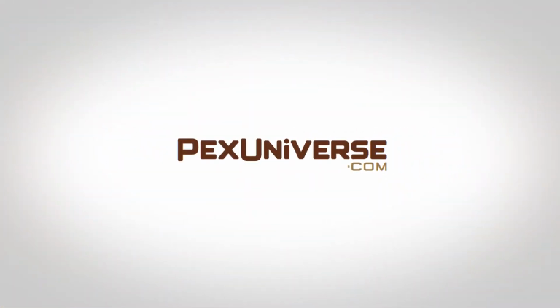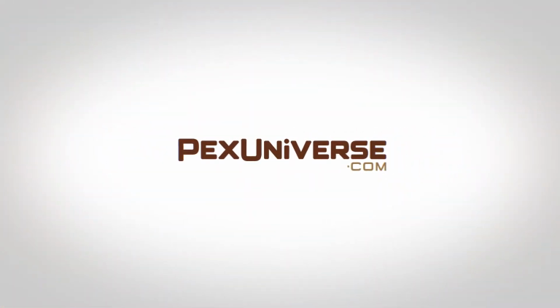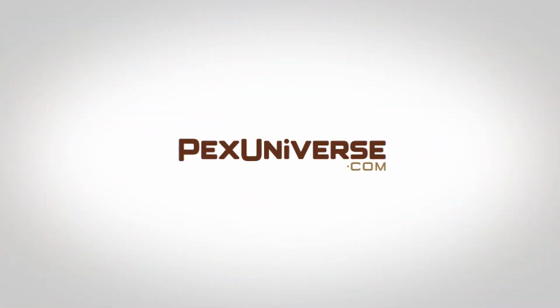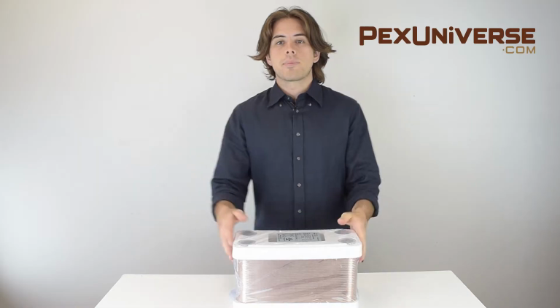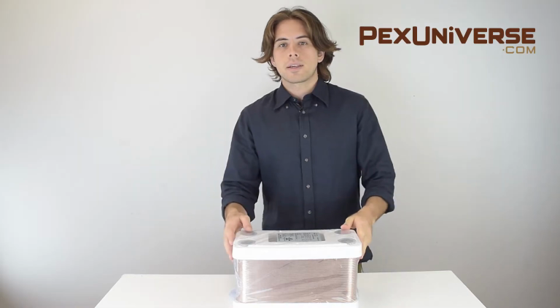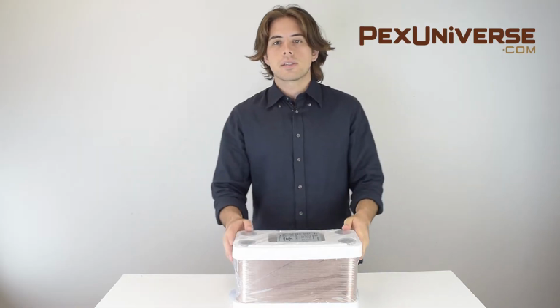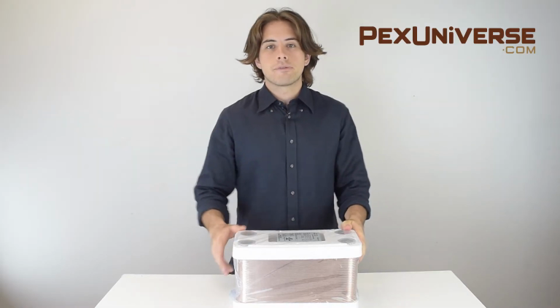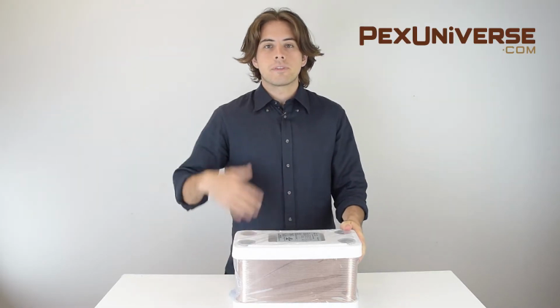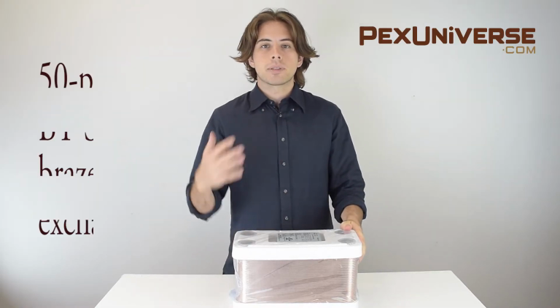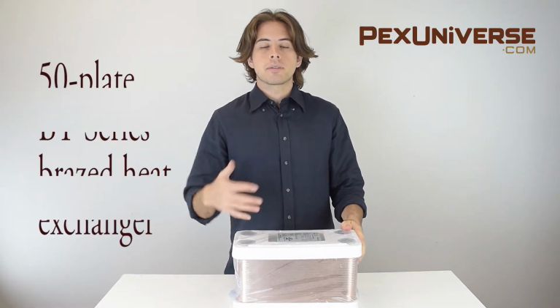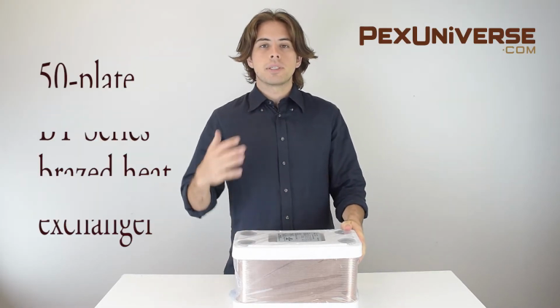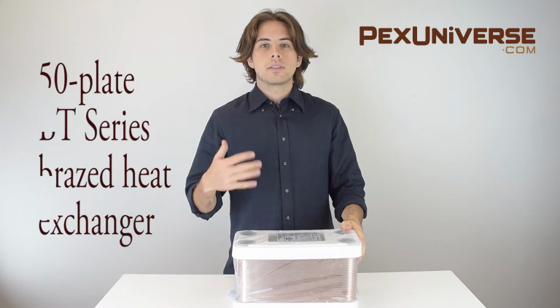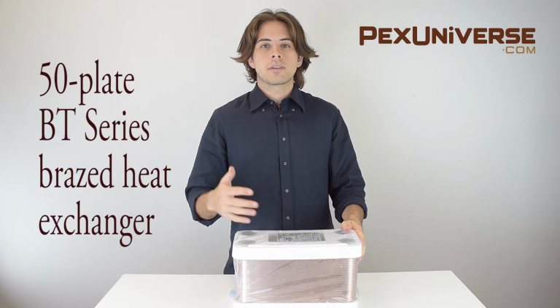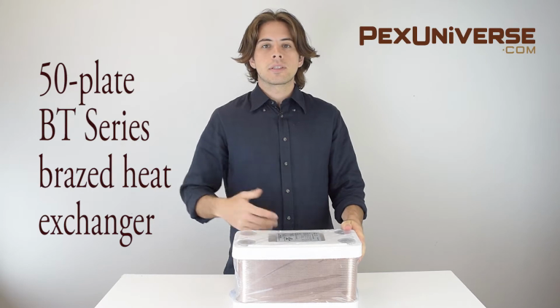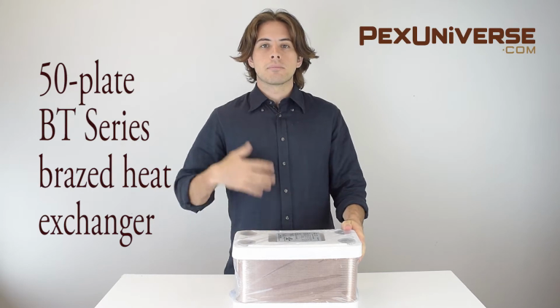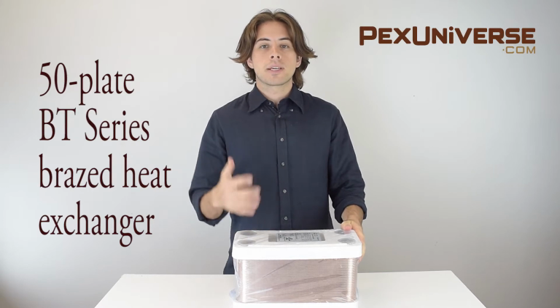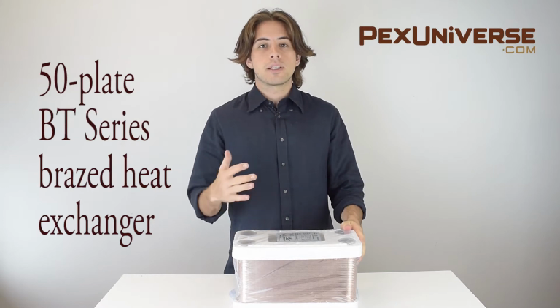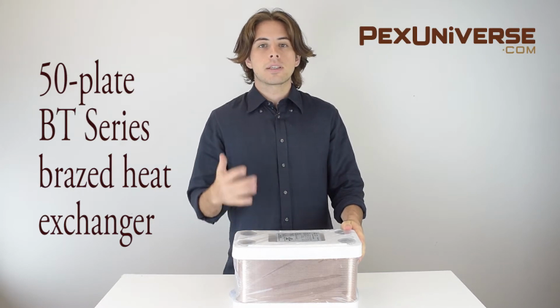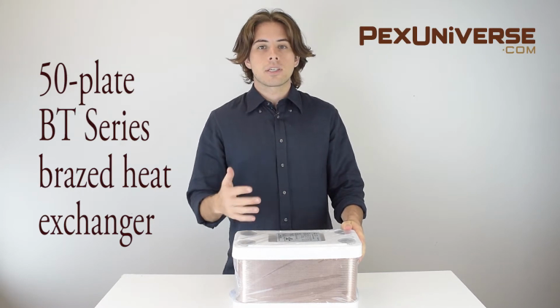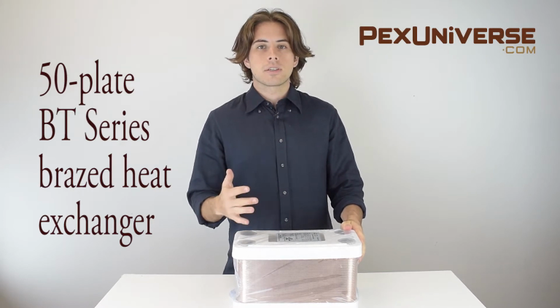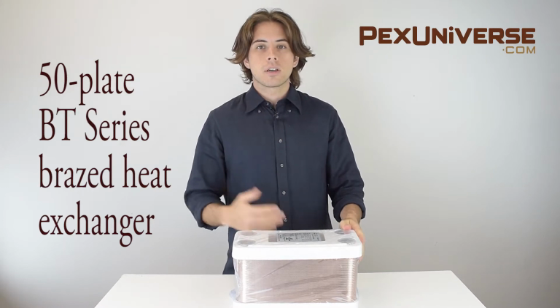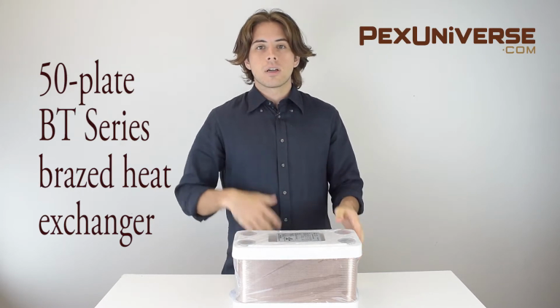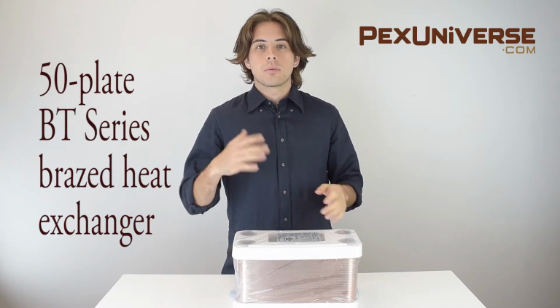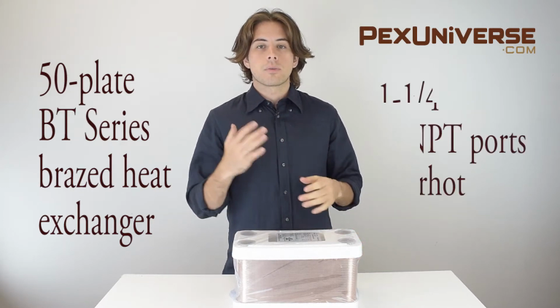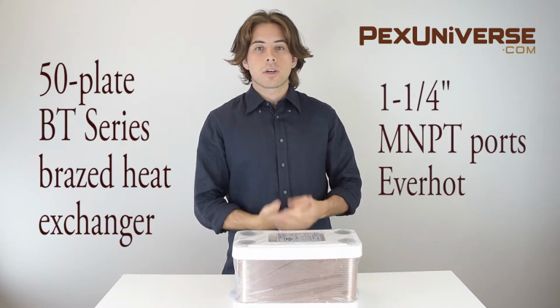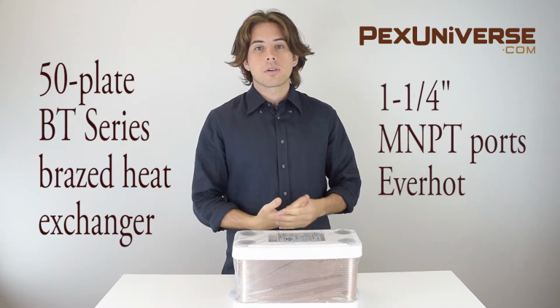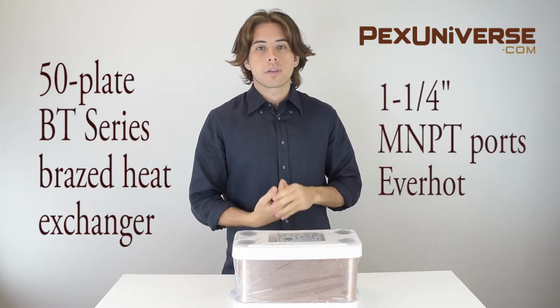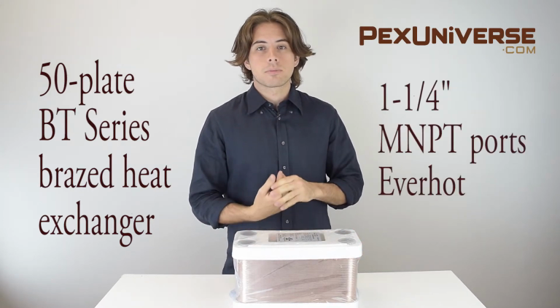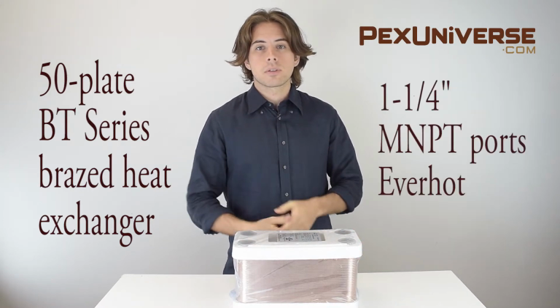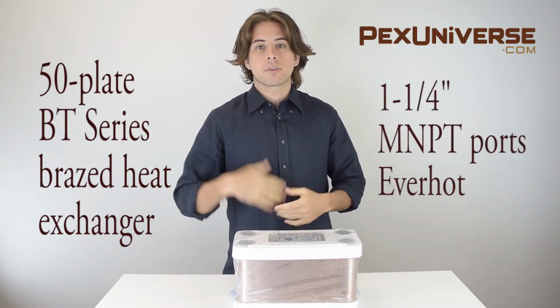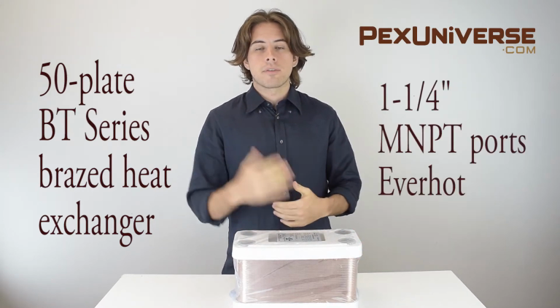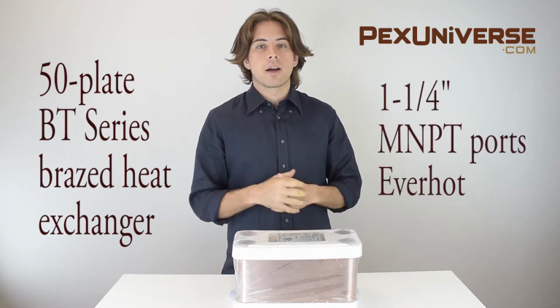In this package is the 50-plate BT Series Brazed Heat Exchanger with one and a quarter inch ports from Everhot.